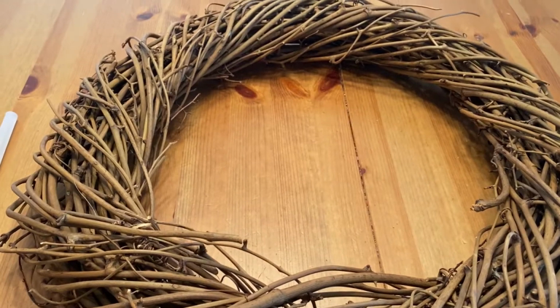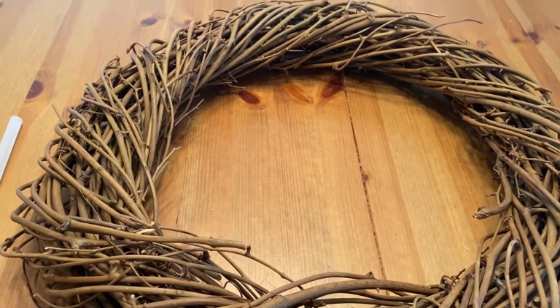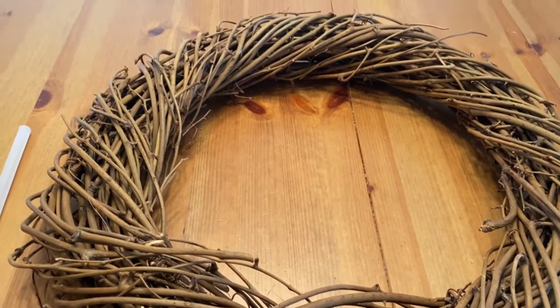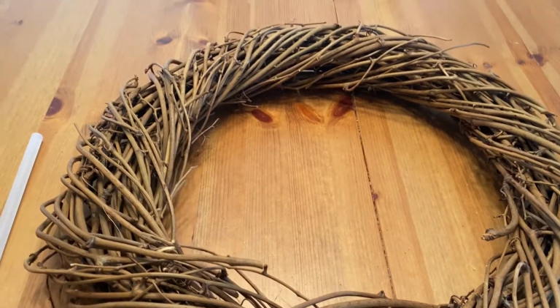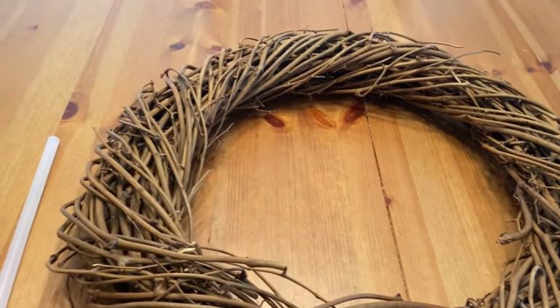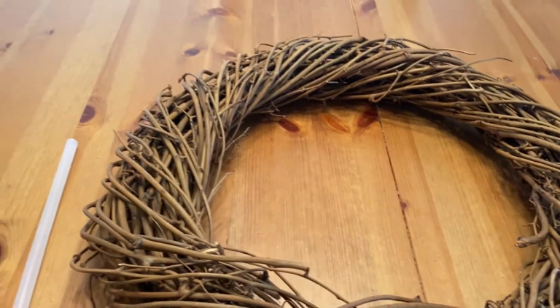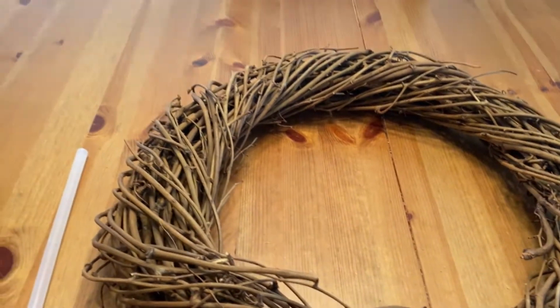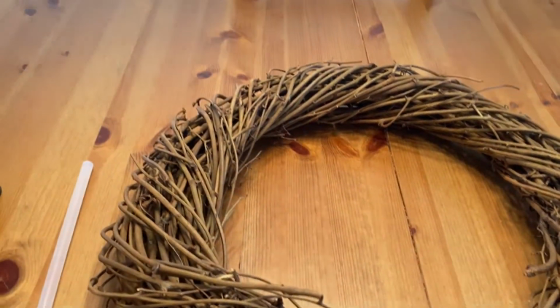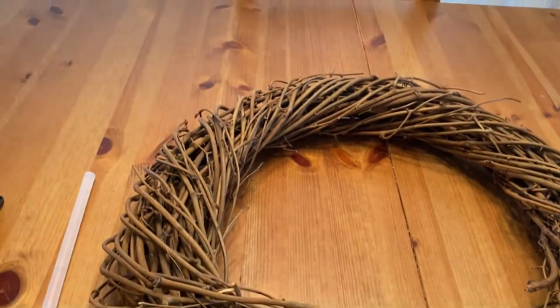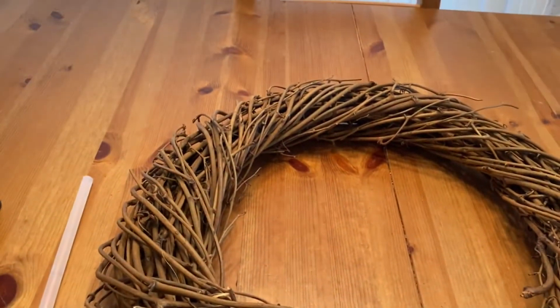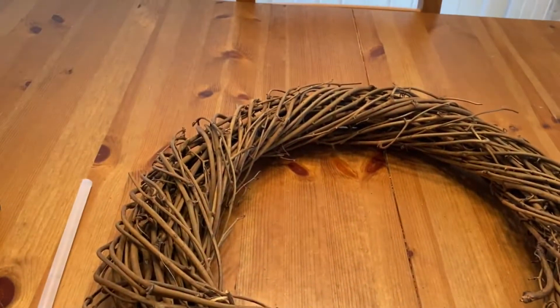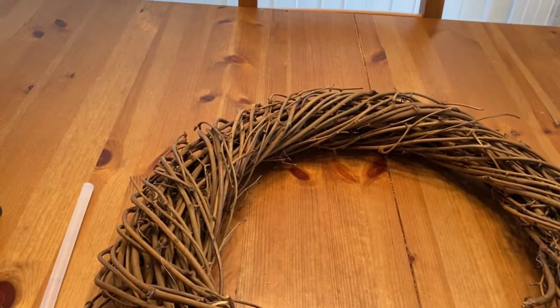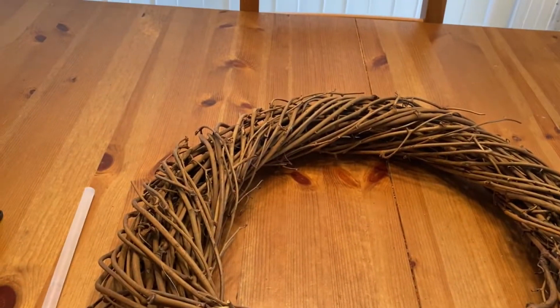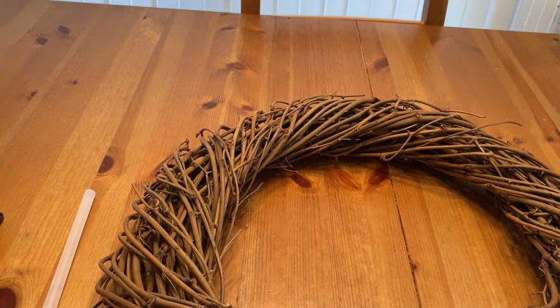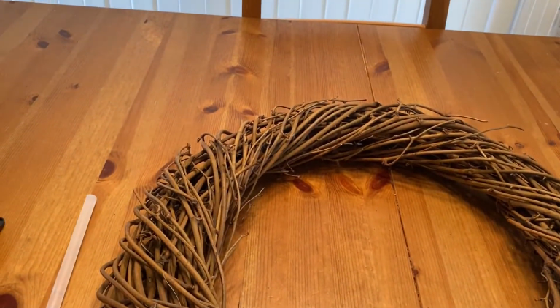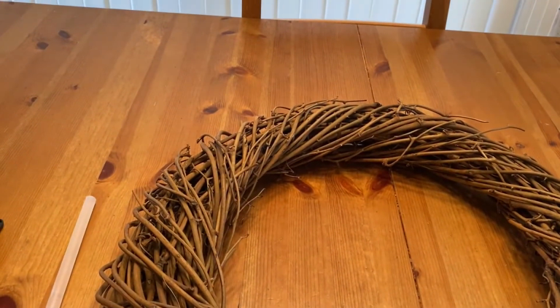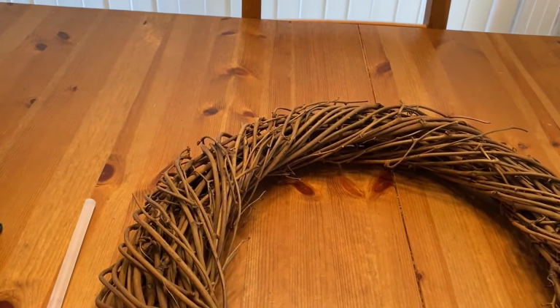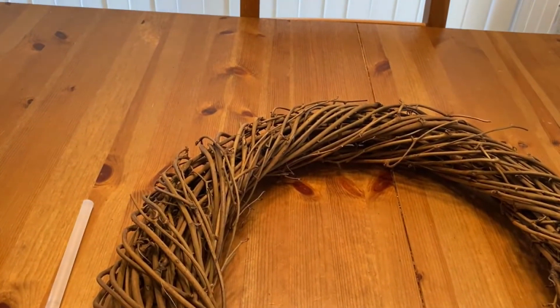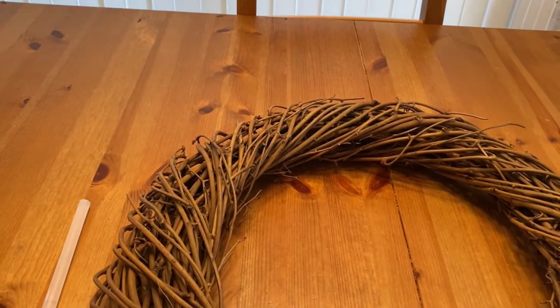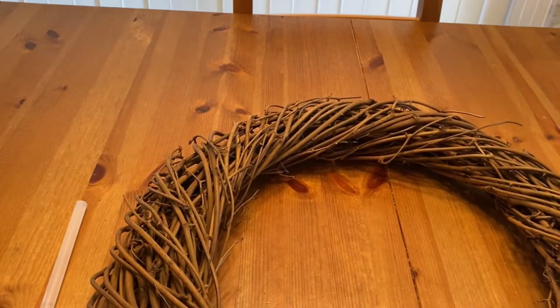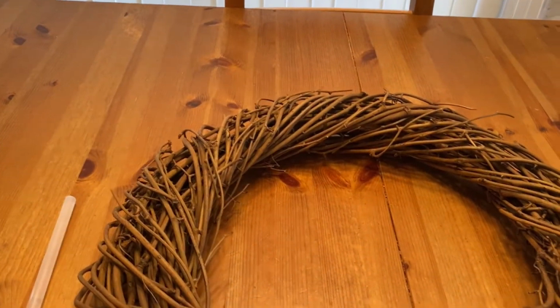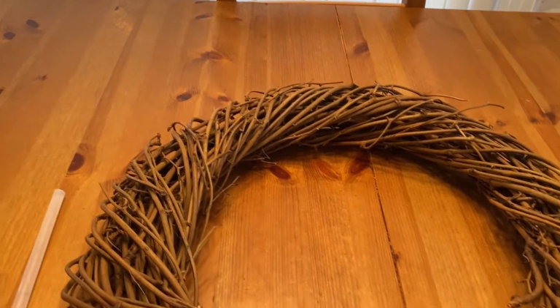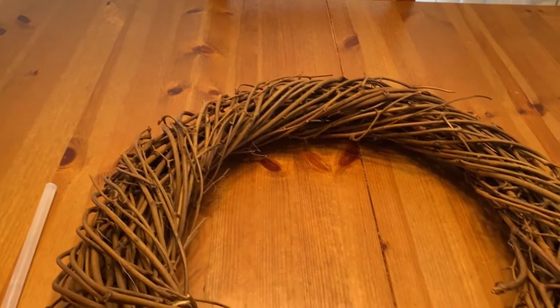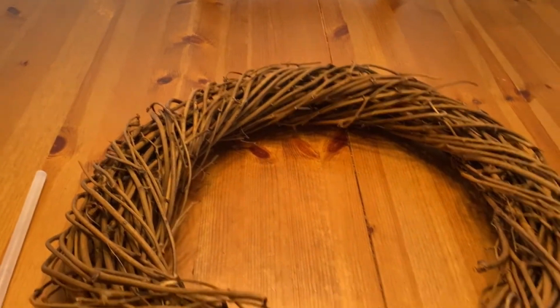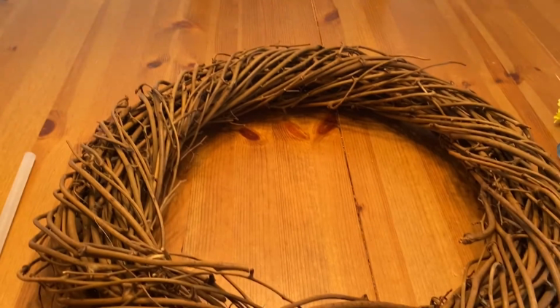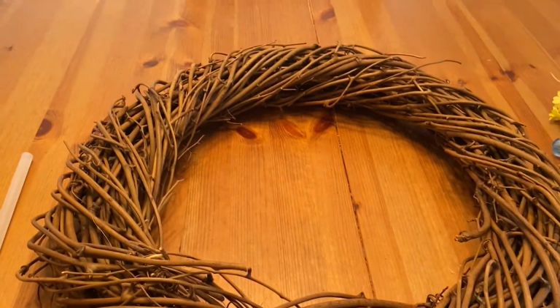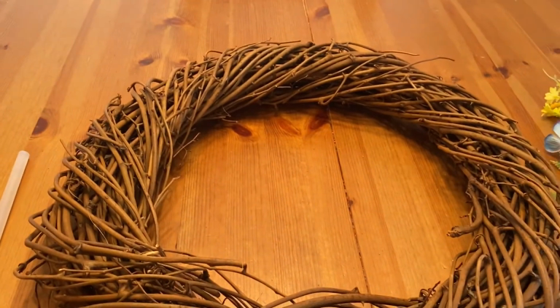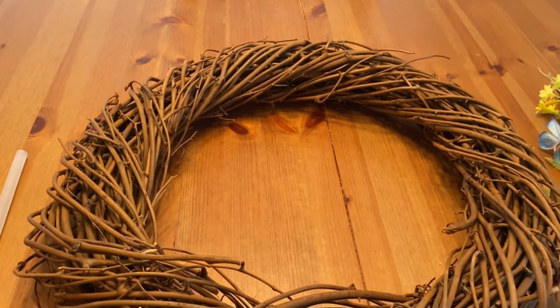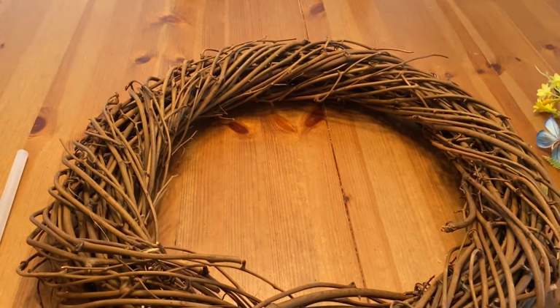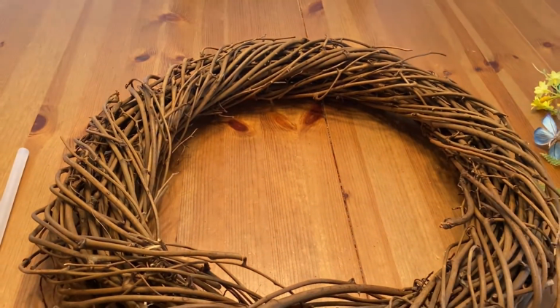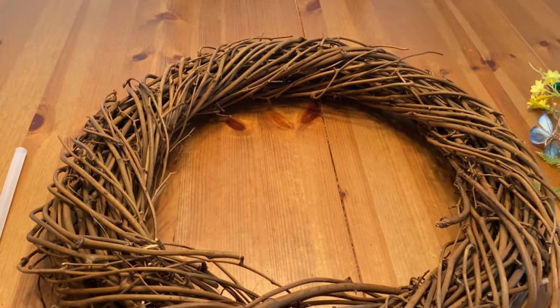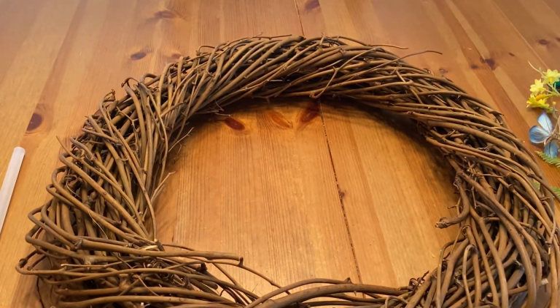Hello everyone and welcome to Sharon's Crafts and More. Today we are going to be making a flower wreath.